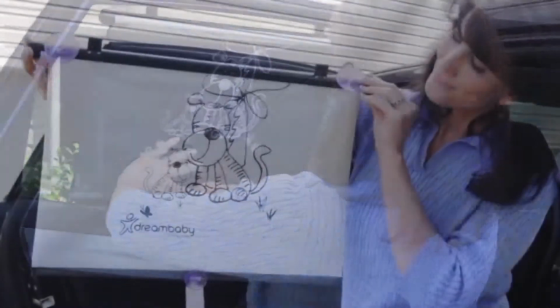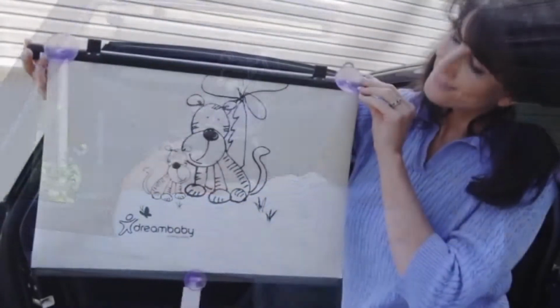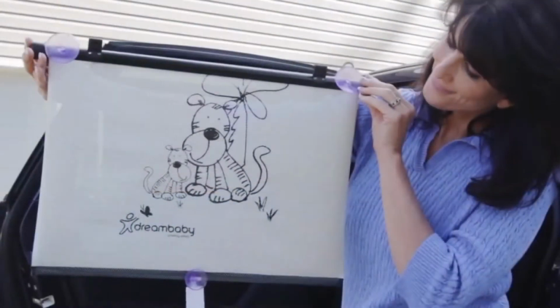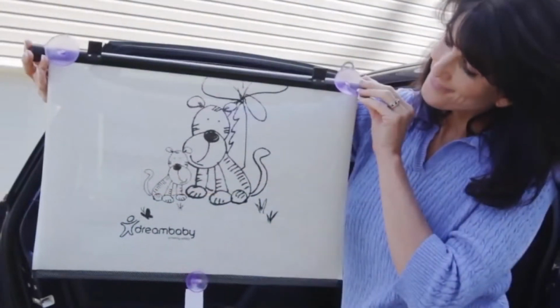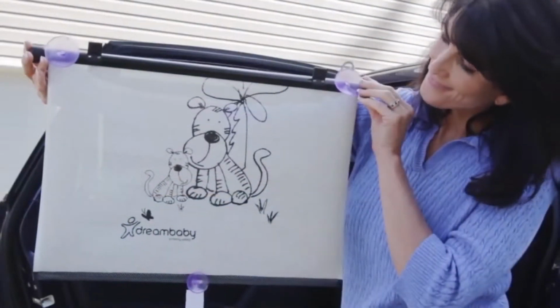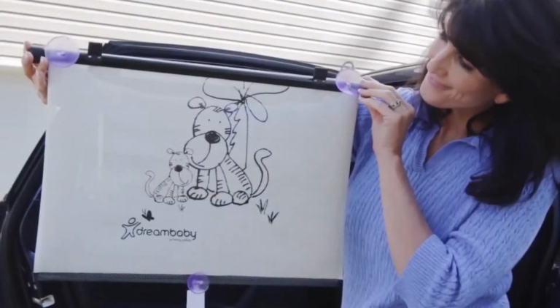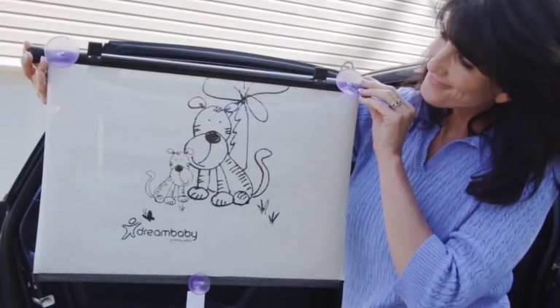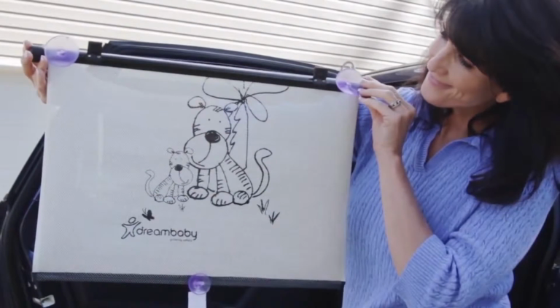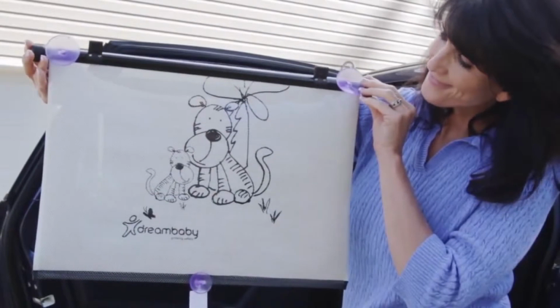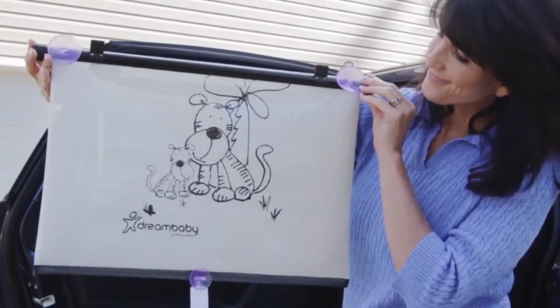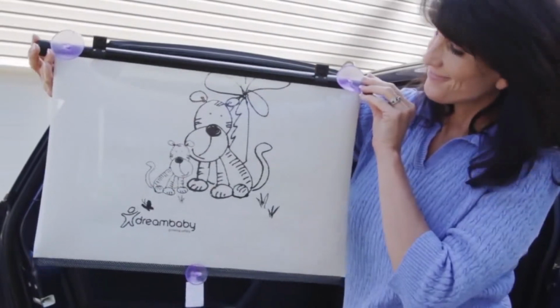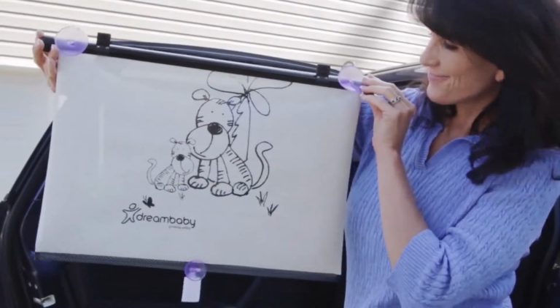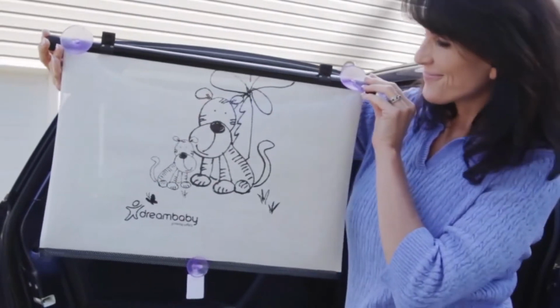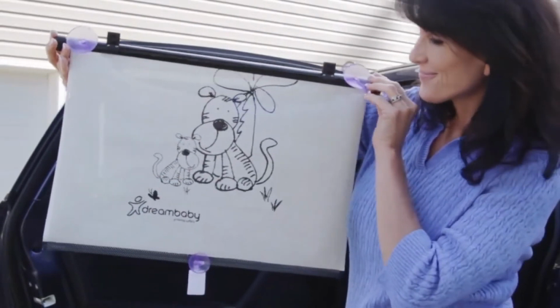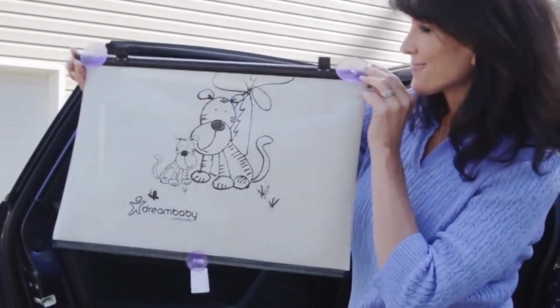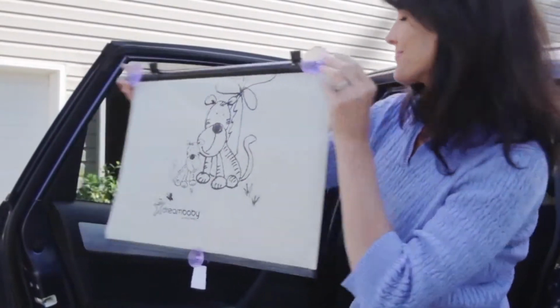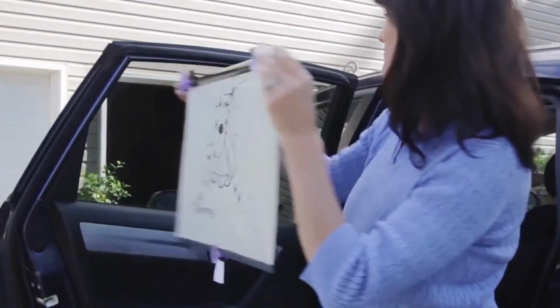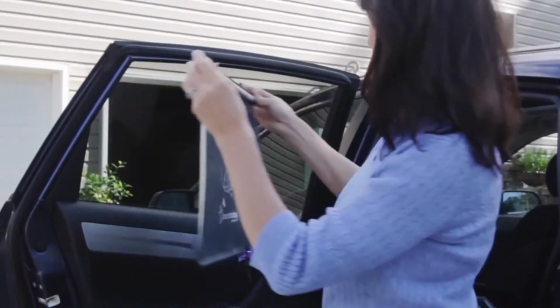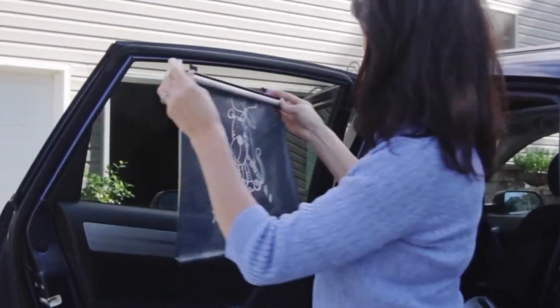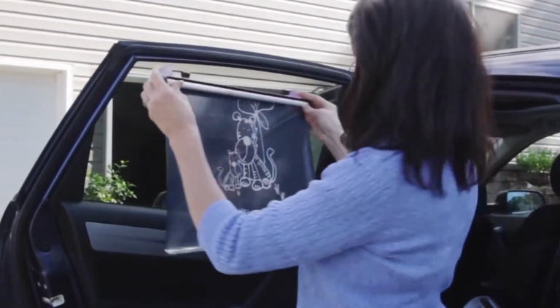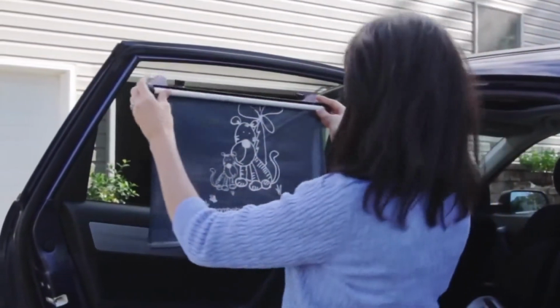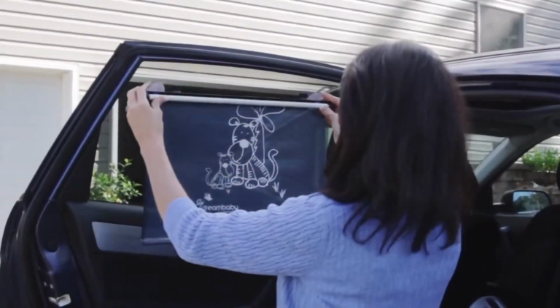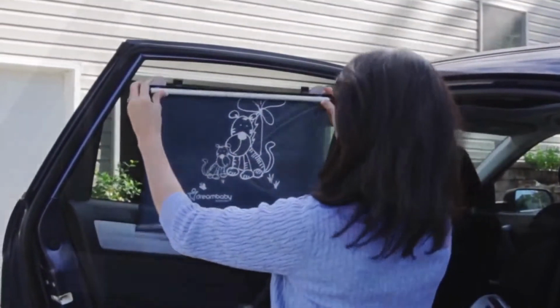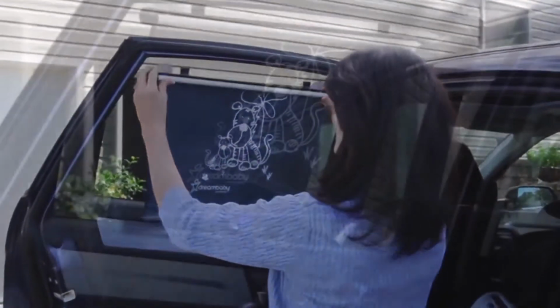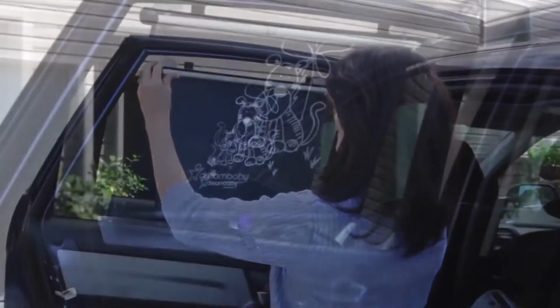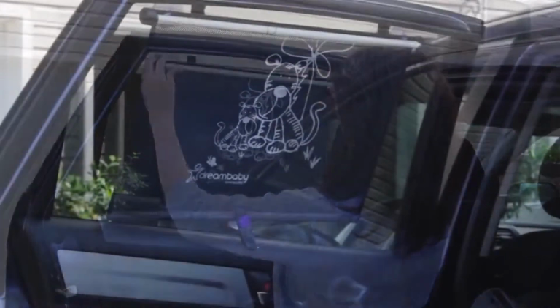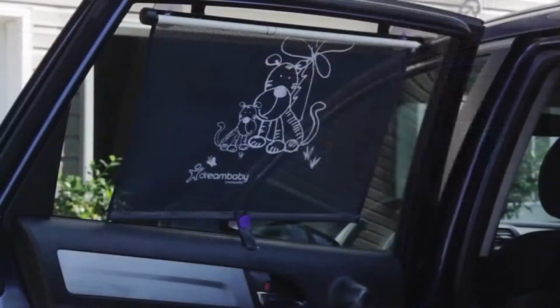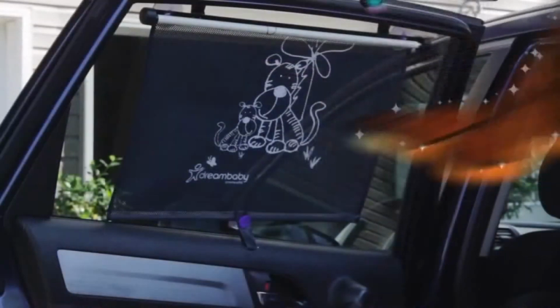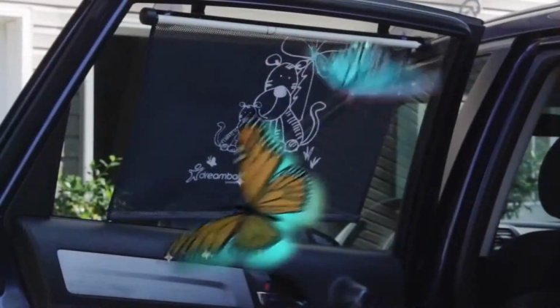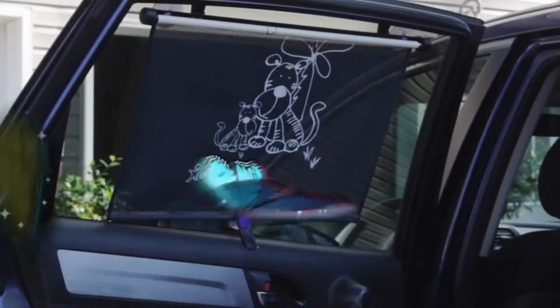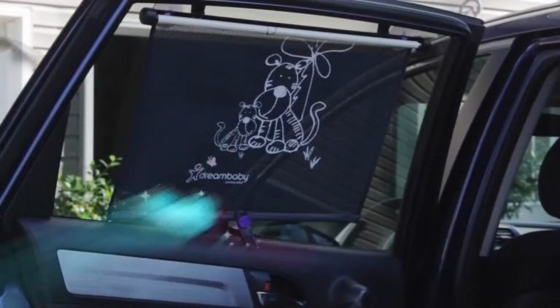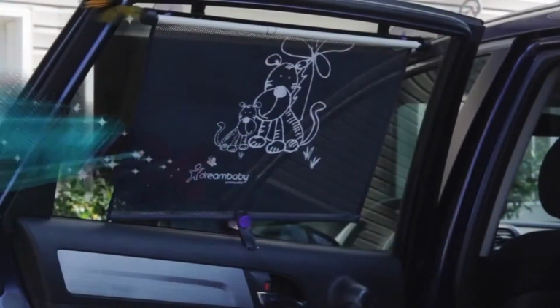The shades feature fun designs on both sides for your little one to enjoy.